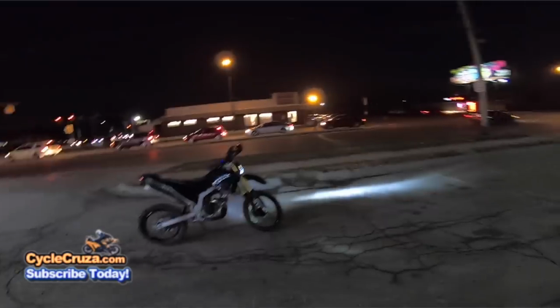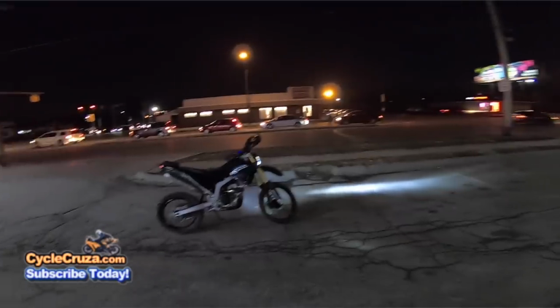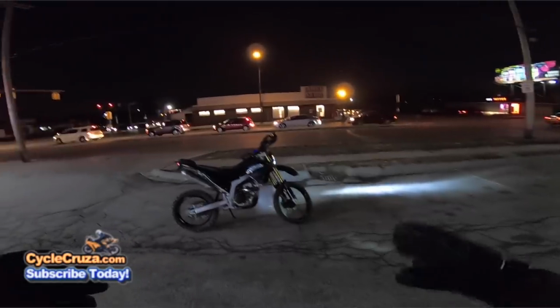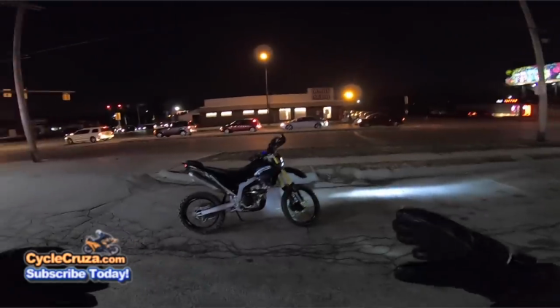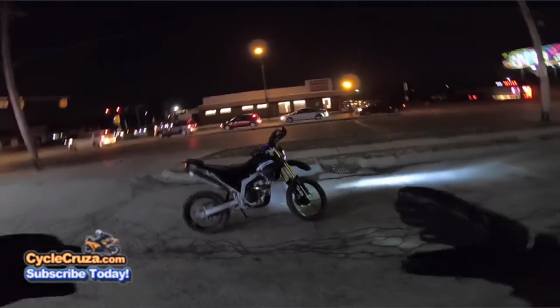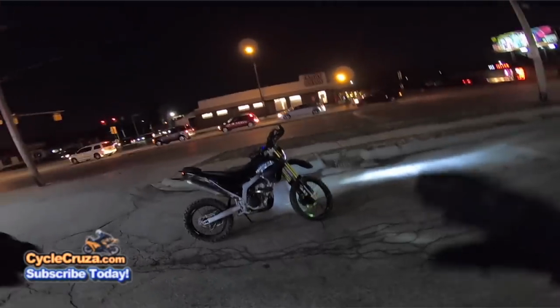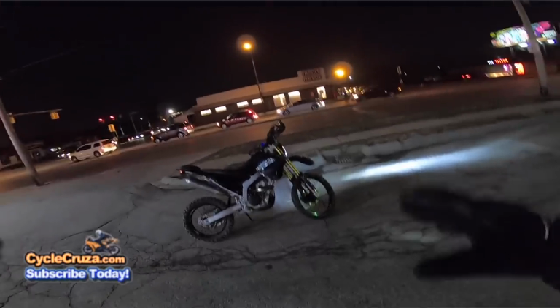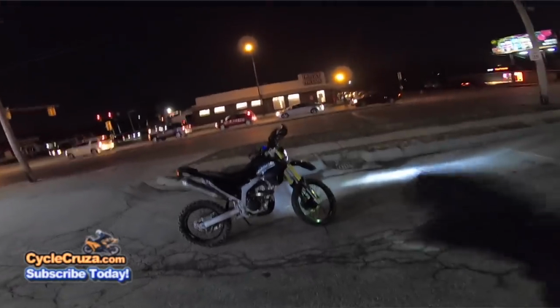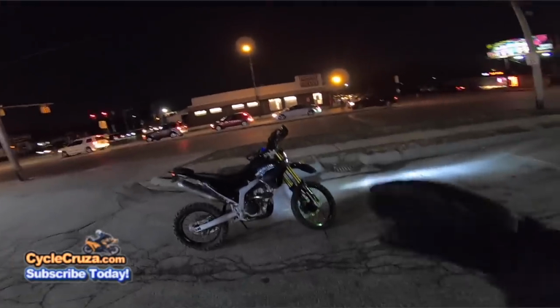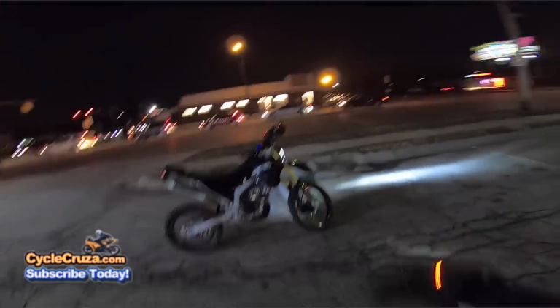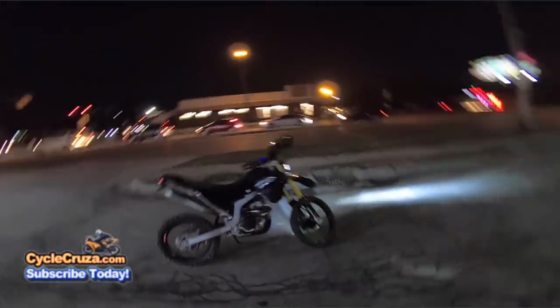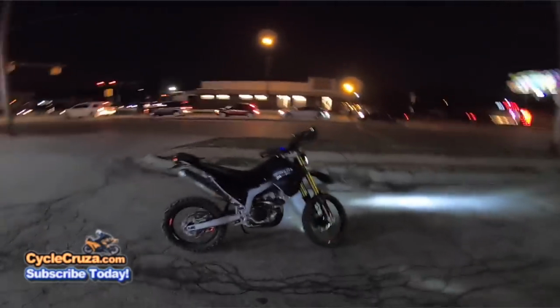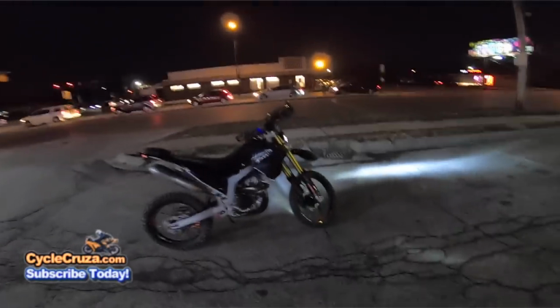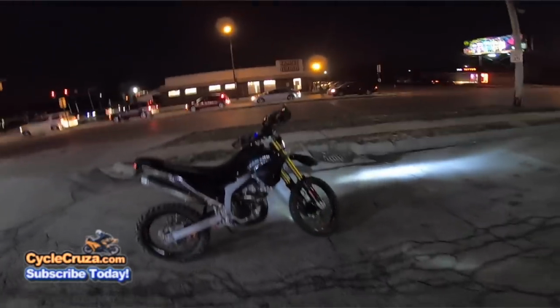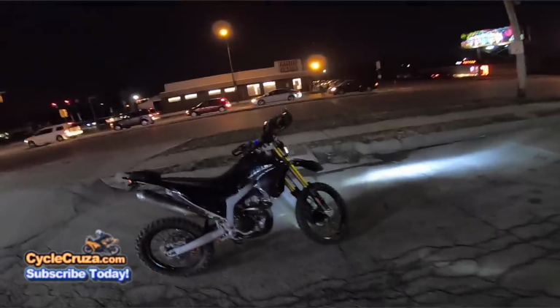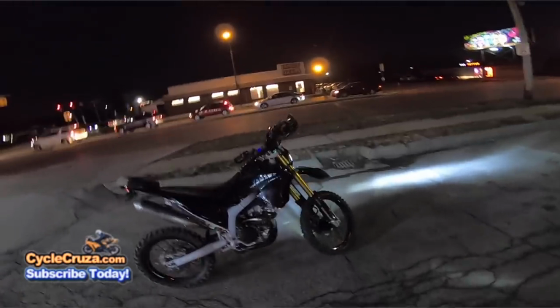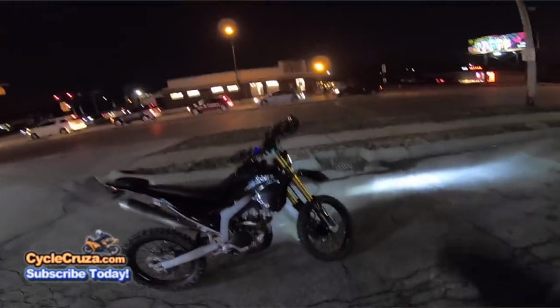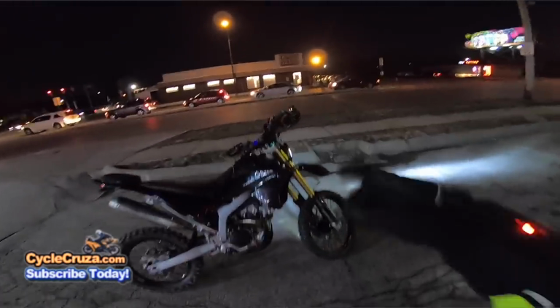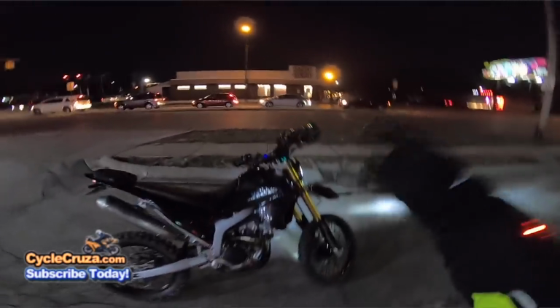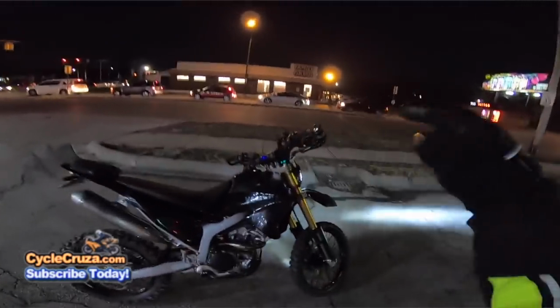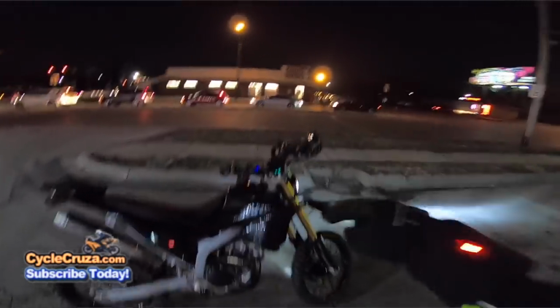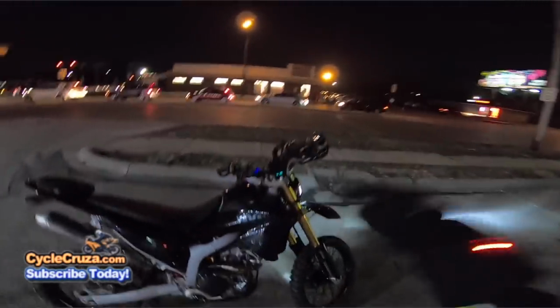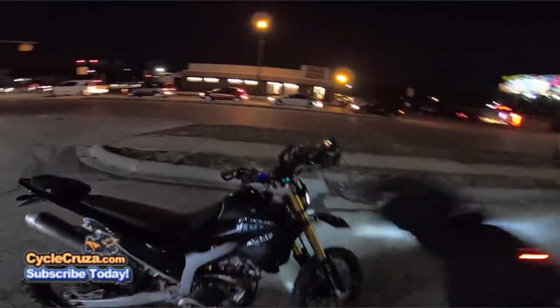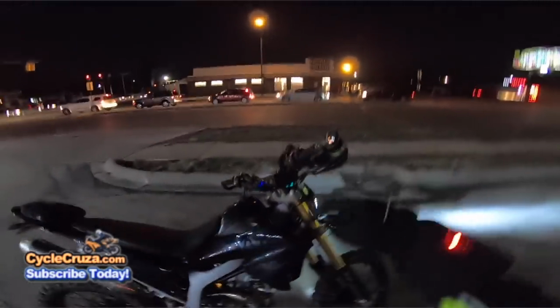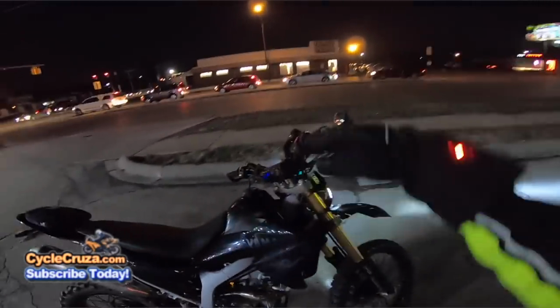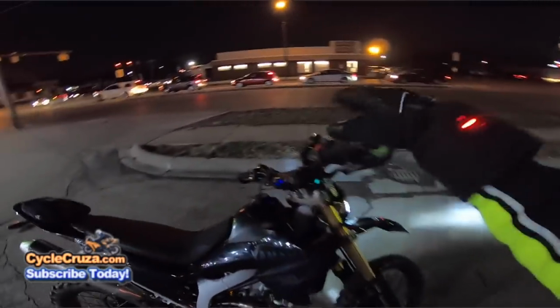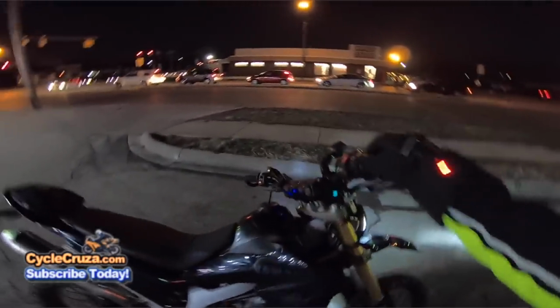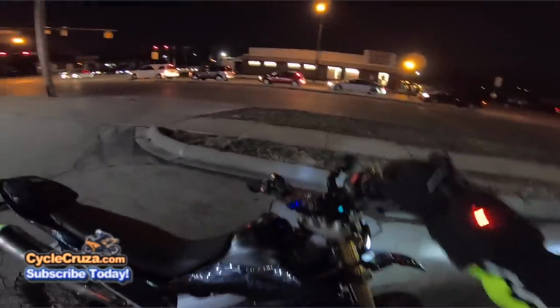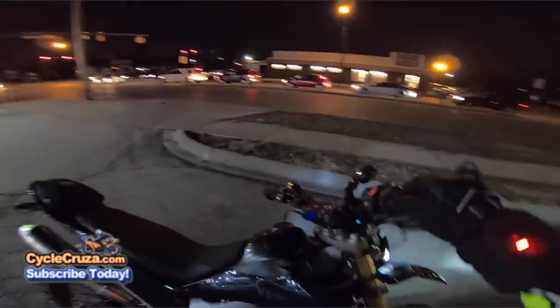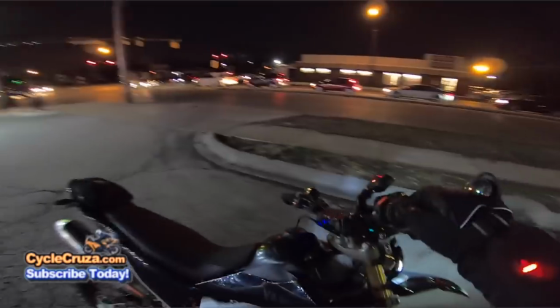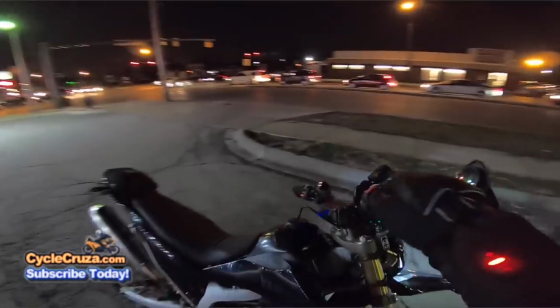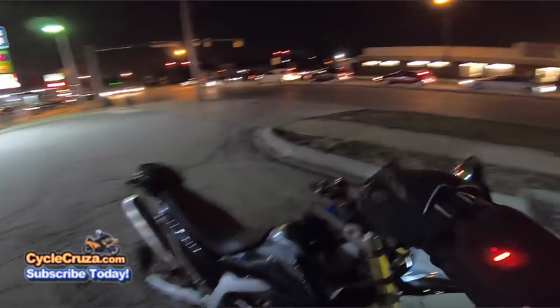I'm on my WR250R today, baby. I know some of you guys like Cycle Cruising — when are you going to ride the WR?